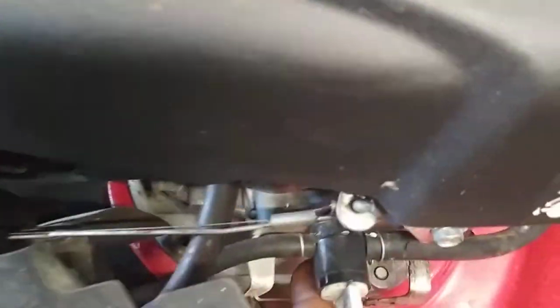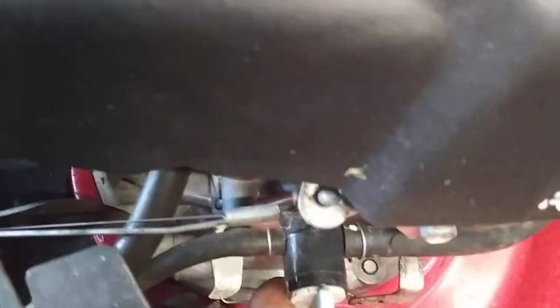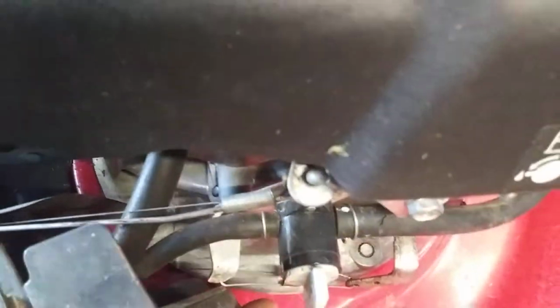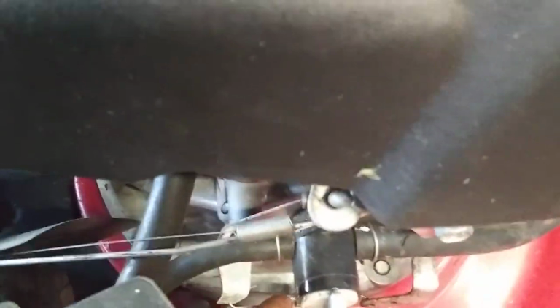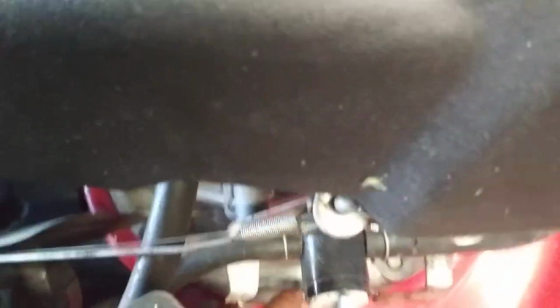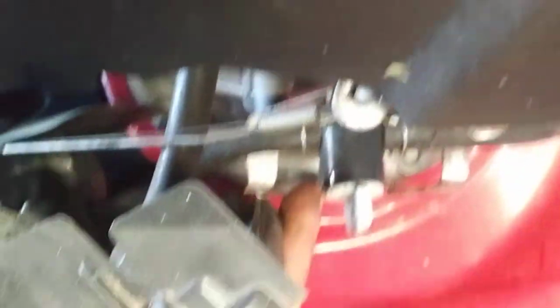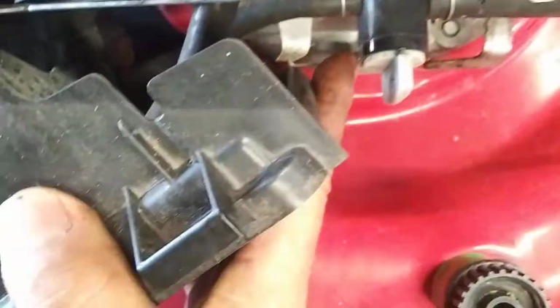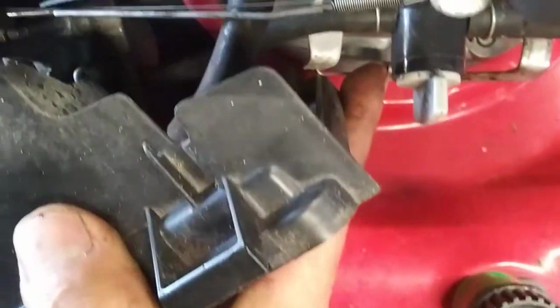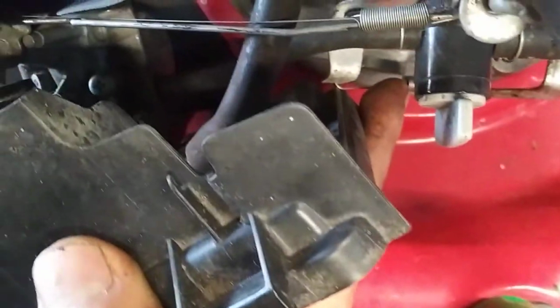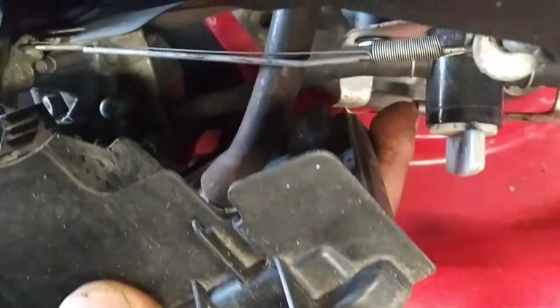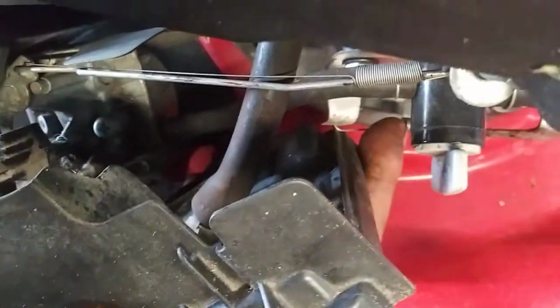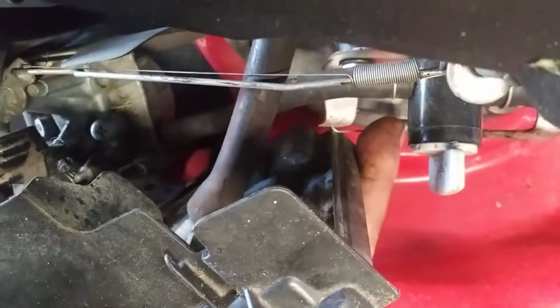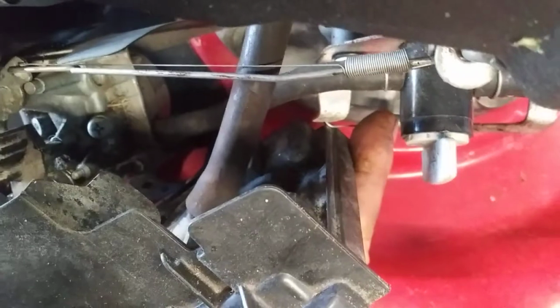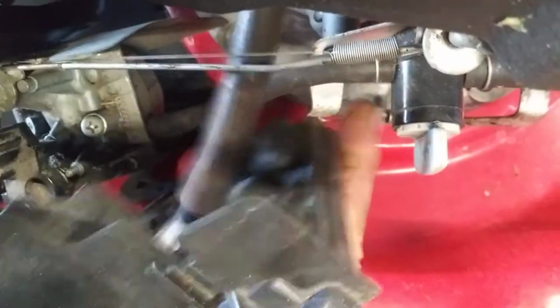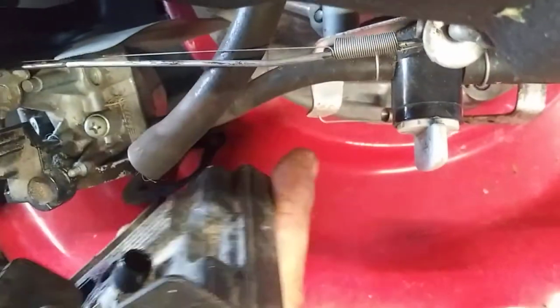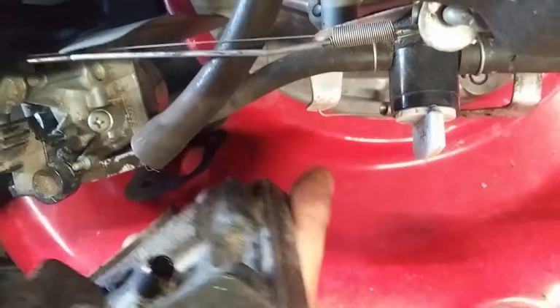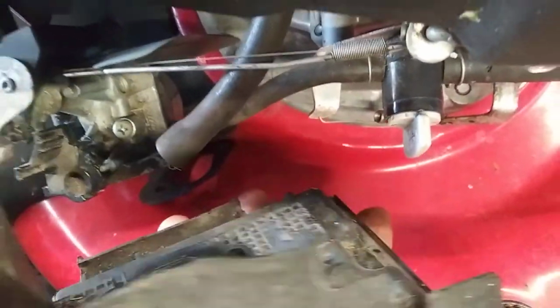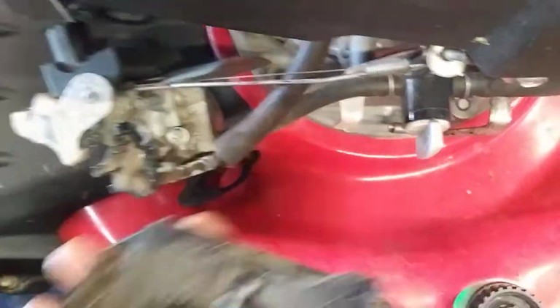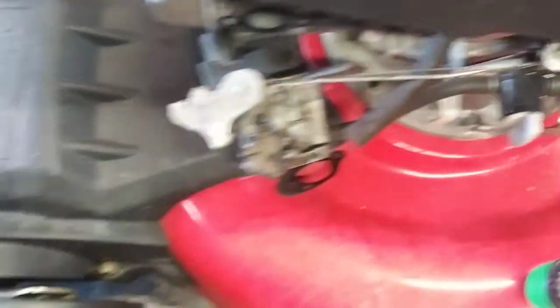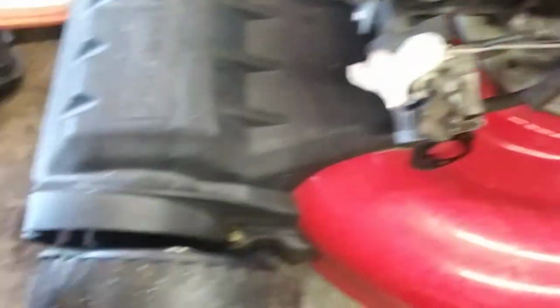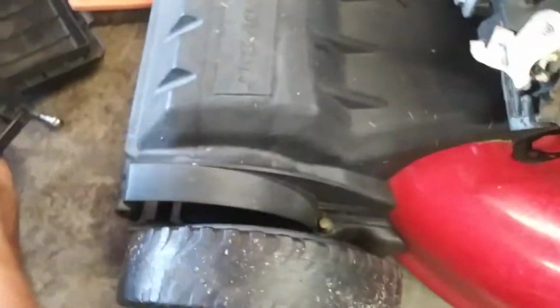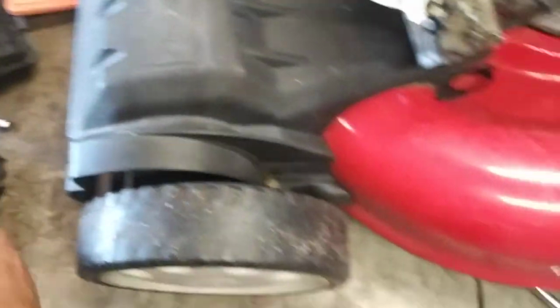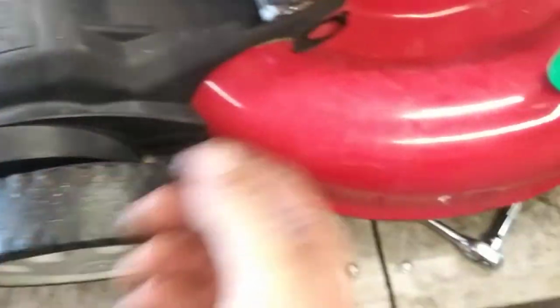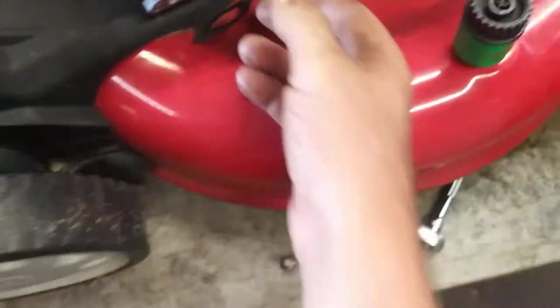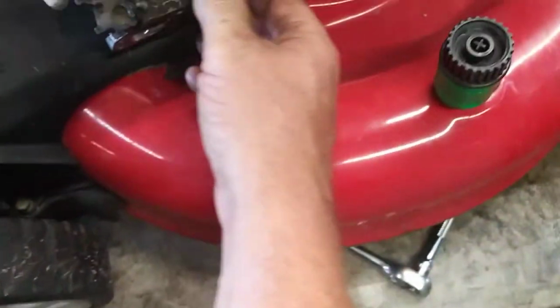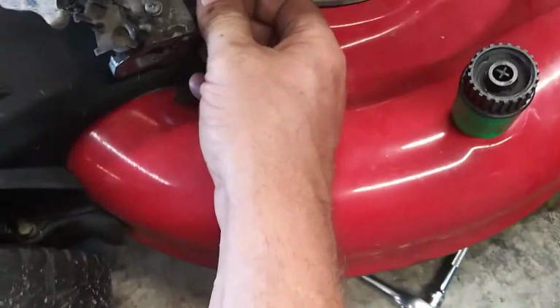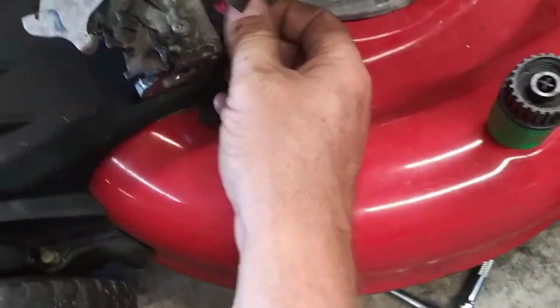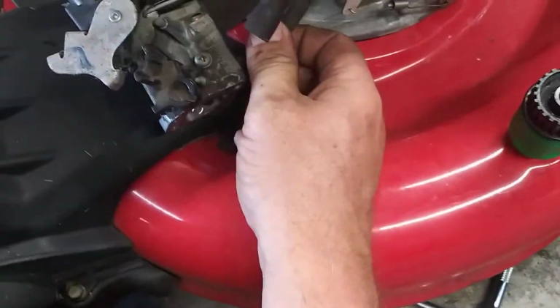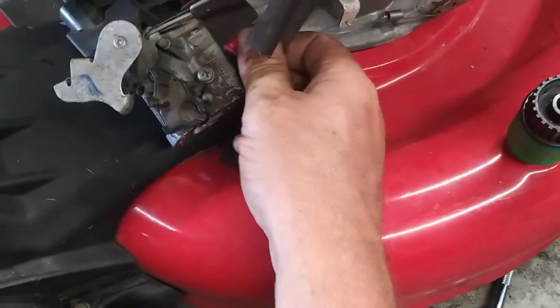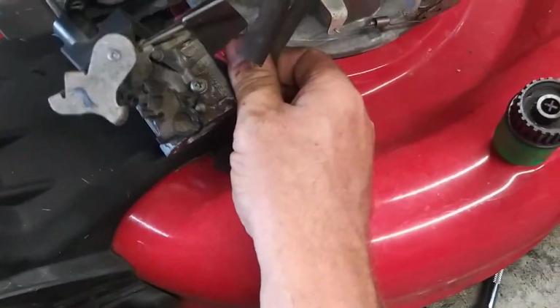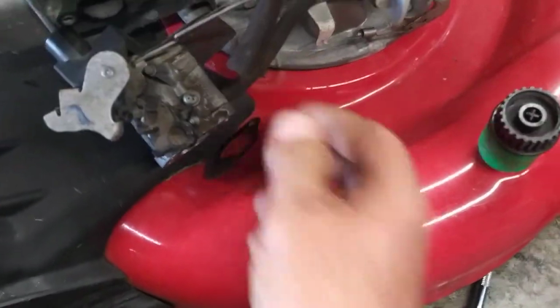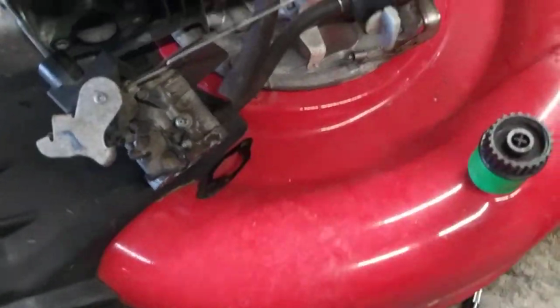Now on the back there's a hose right back here — you just pull out, boom, comes right off. And then you've got to take the fuel line off.